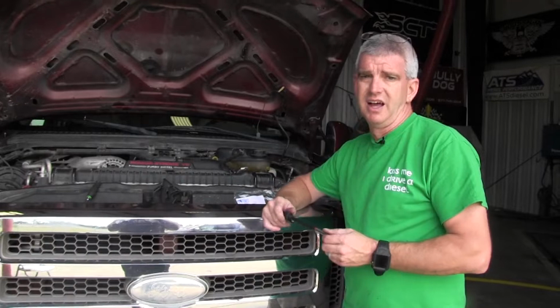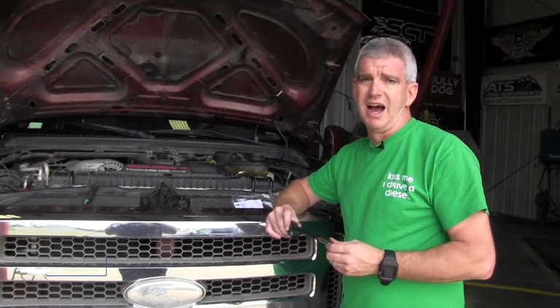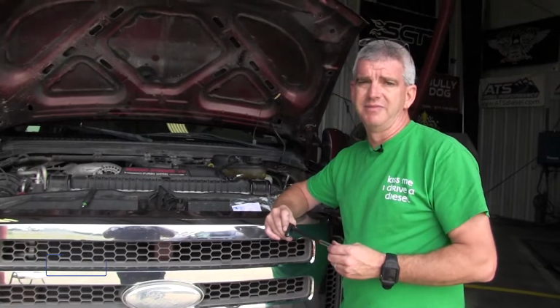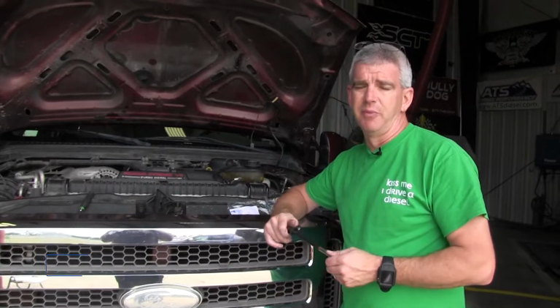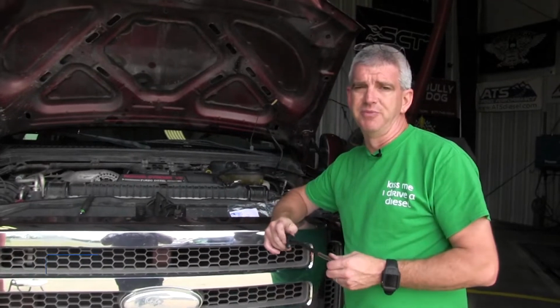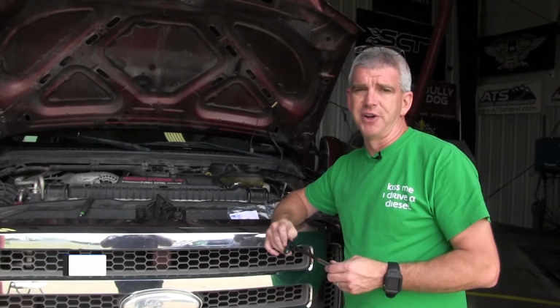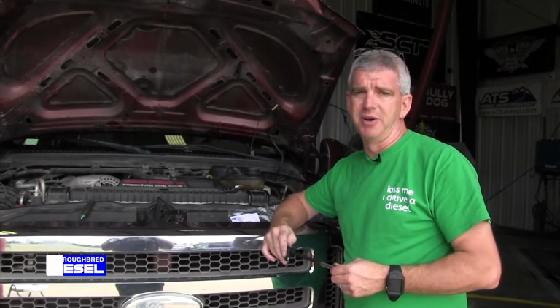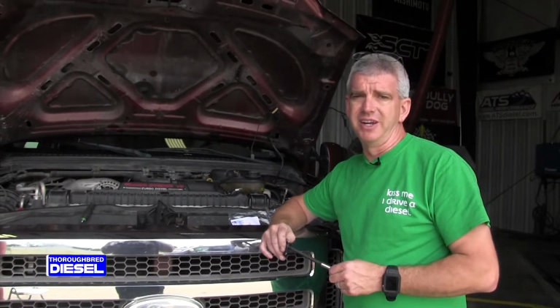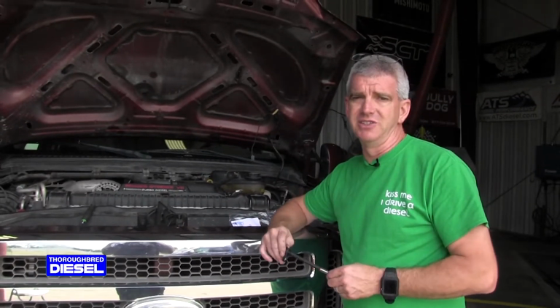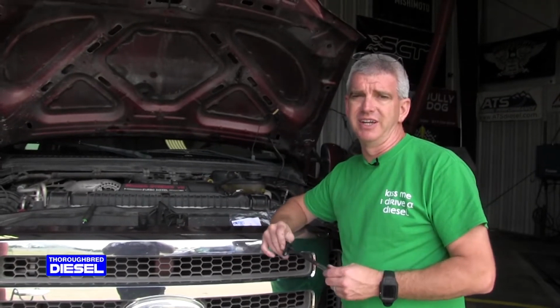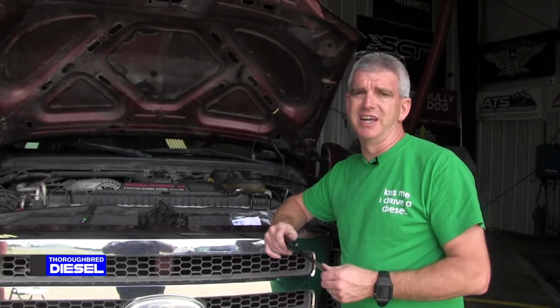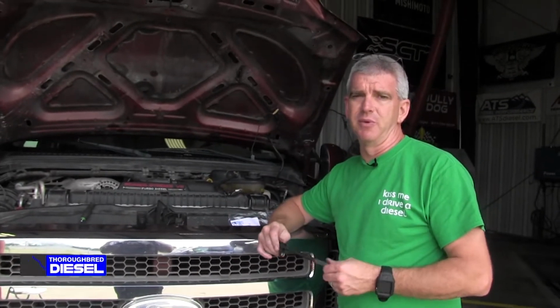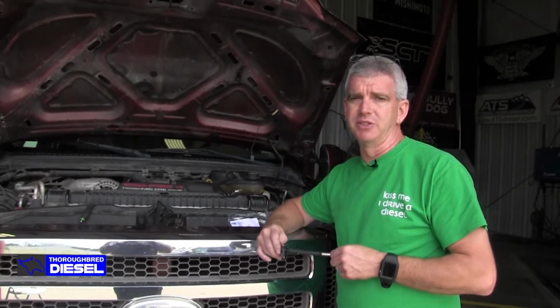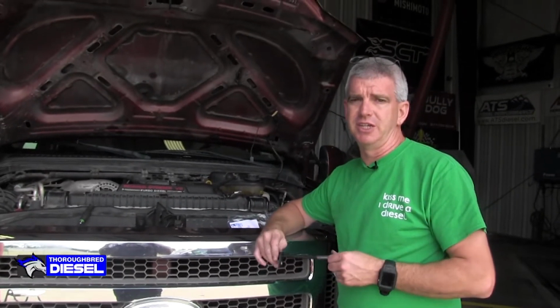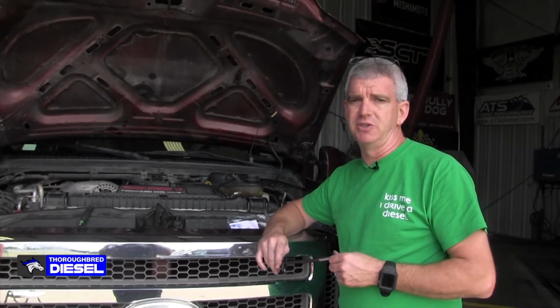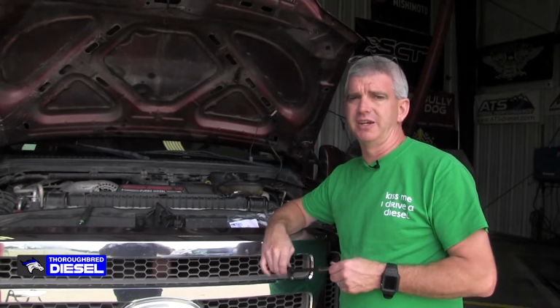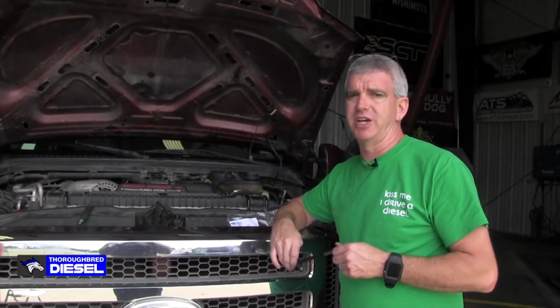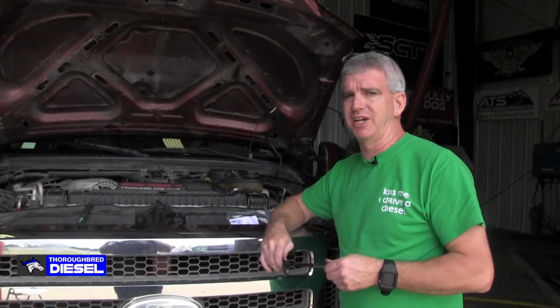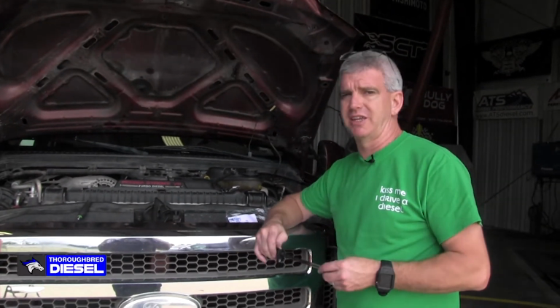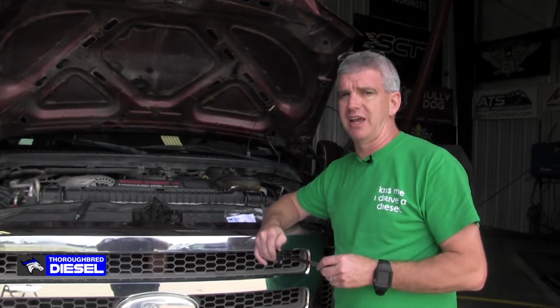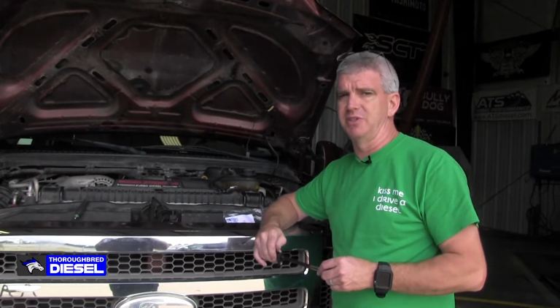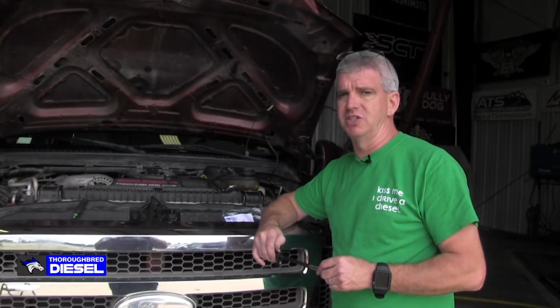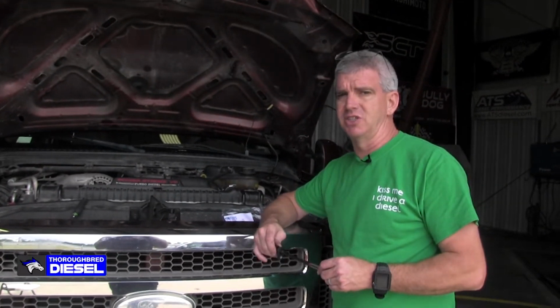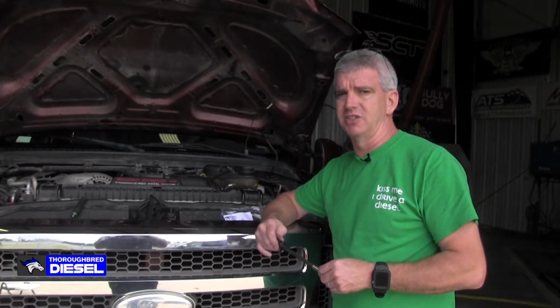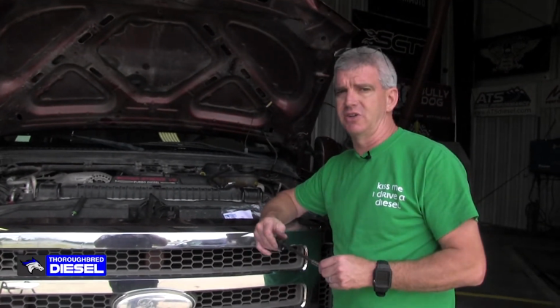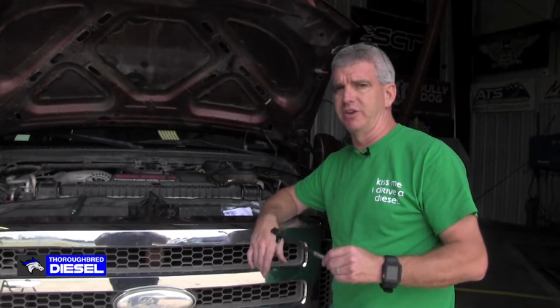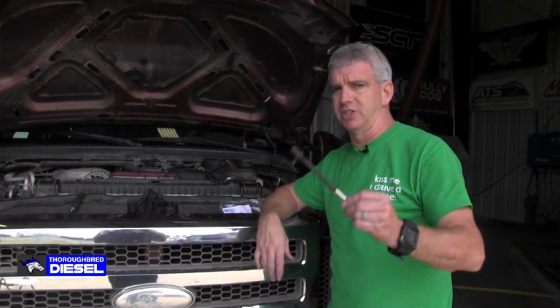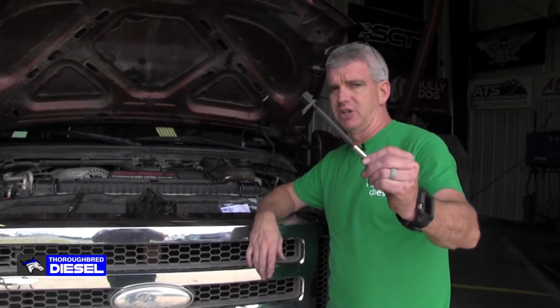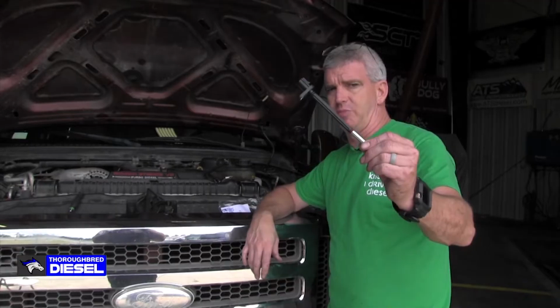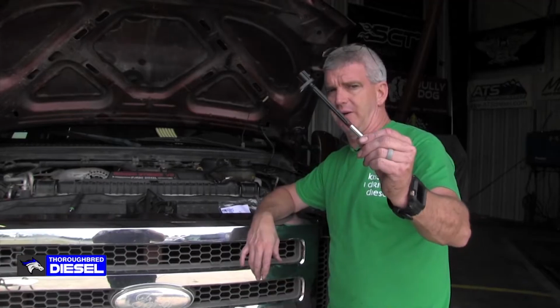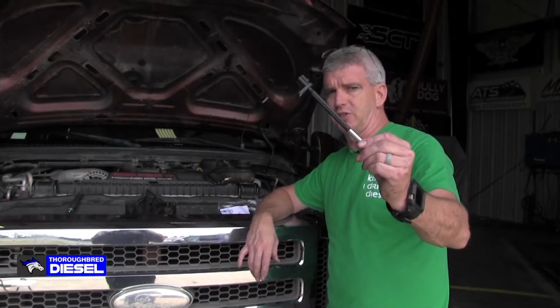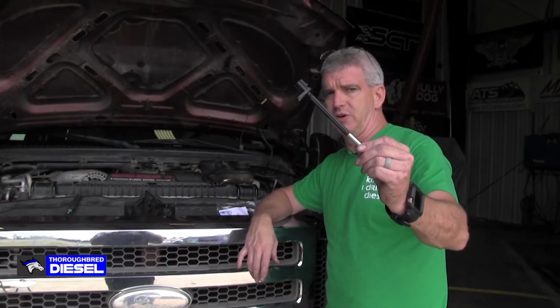Hi, I'm Wade from Thoroughbred Diesel, and today we're going to teach you how to change out the cam position sensor on a 6.0 Power Stroke.